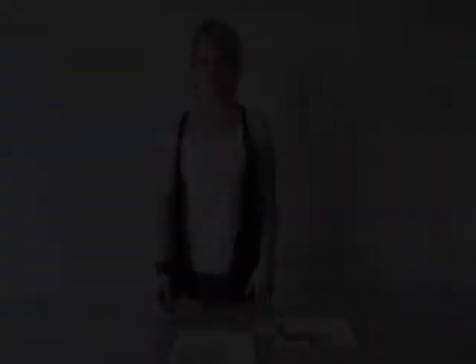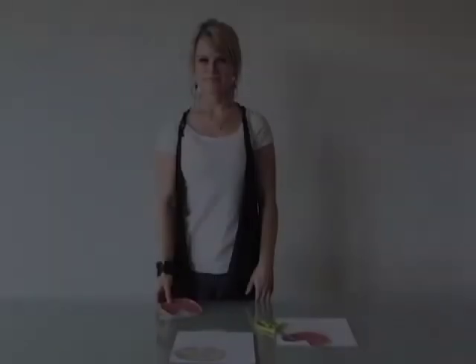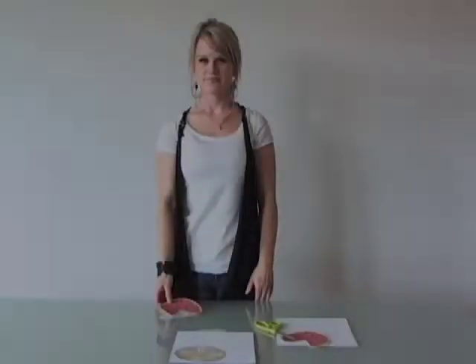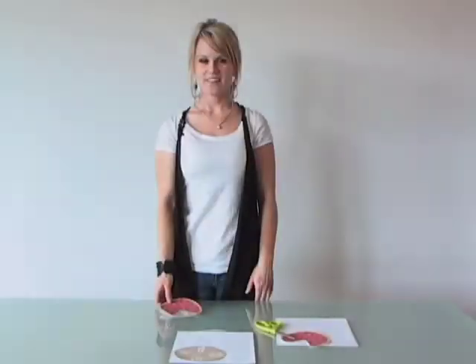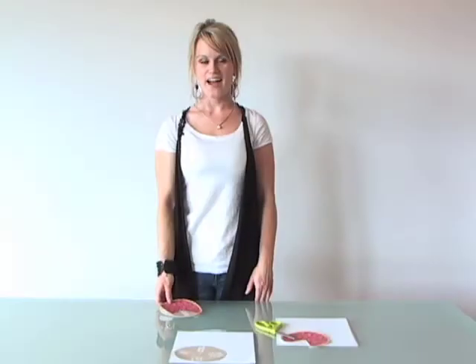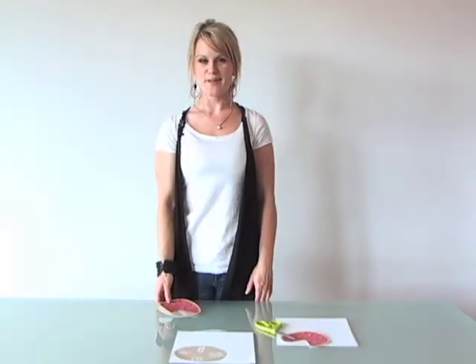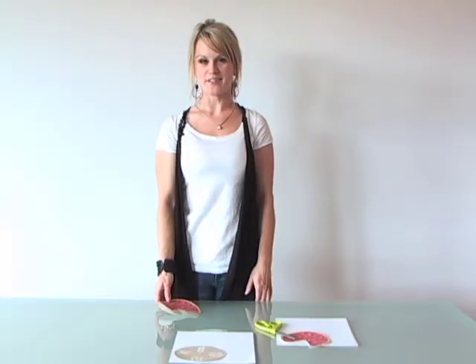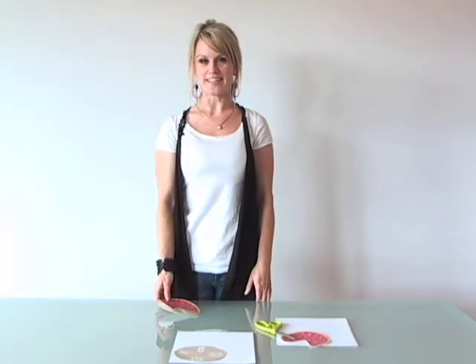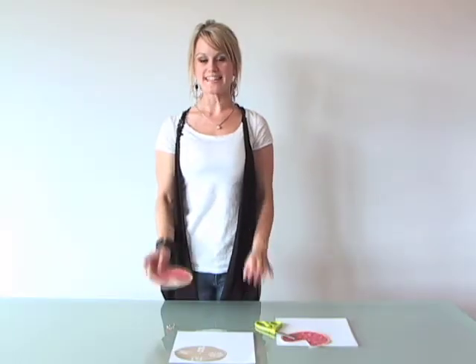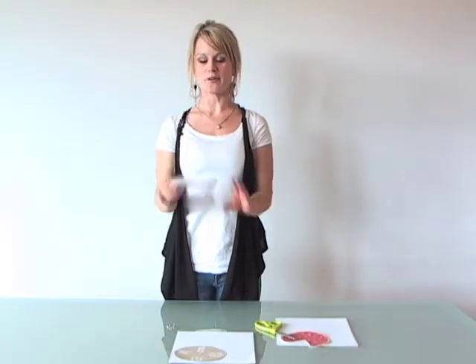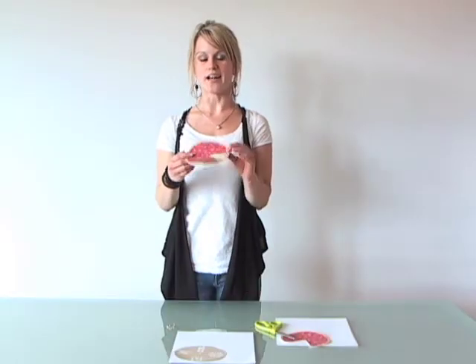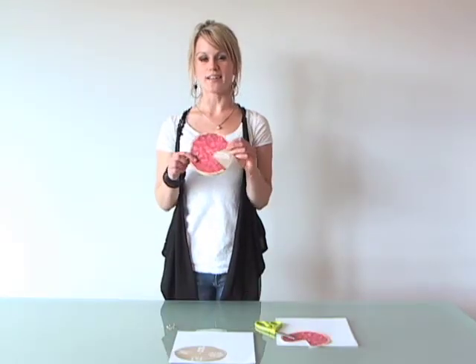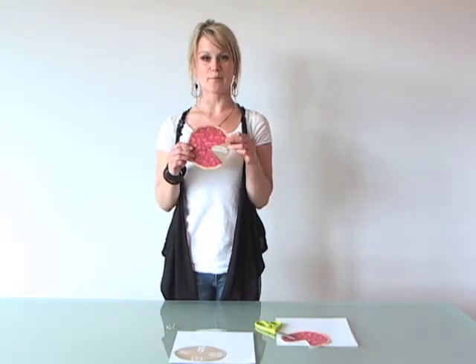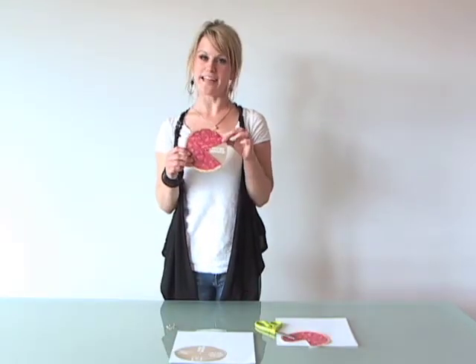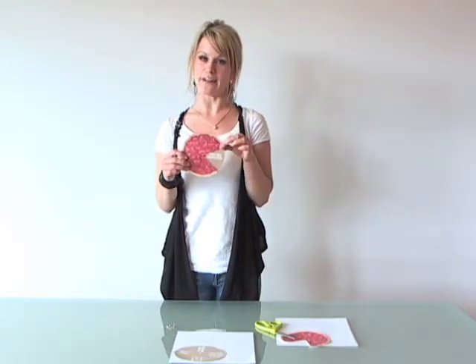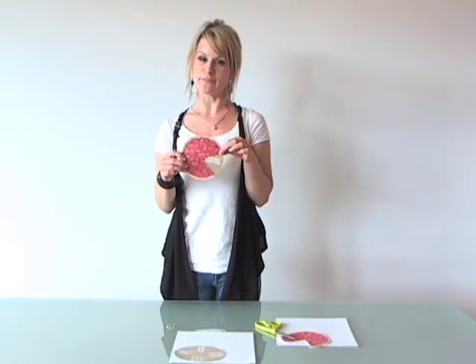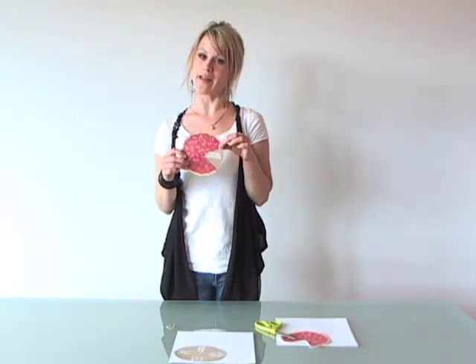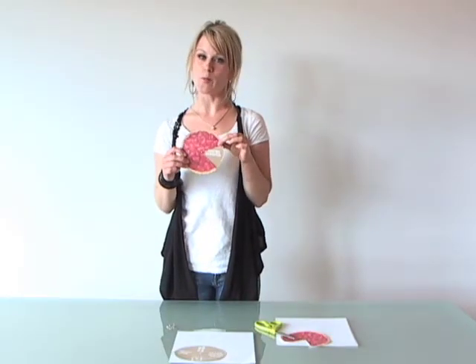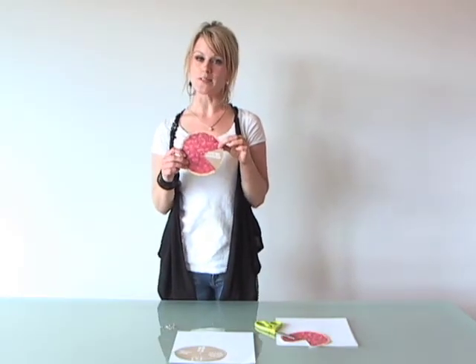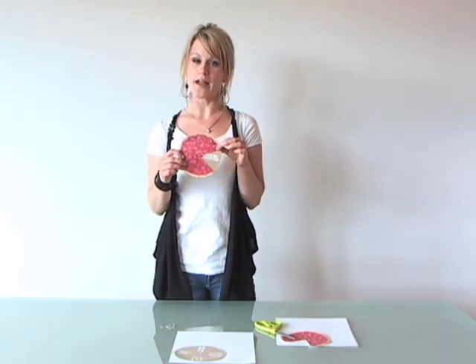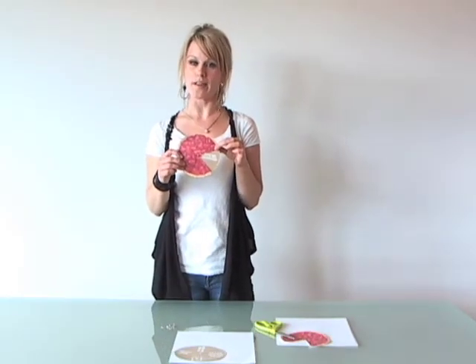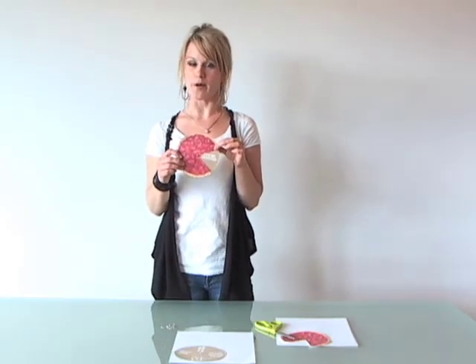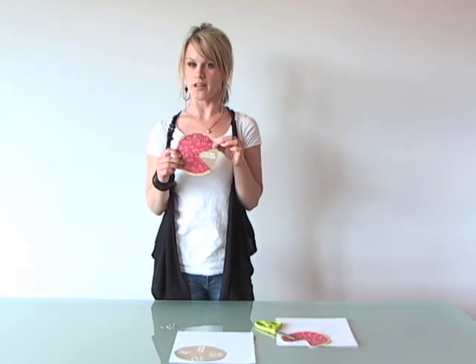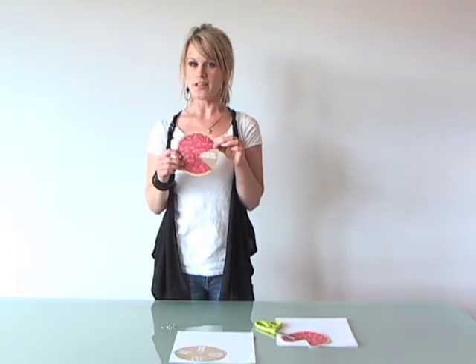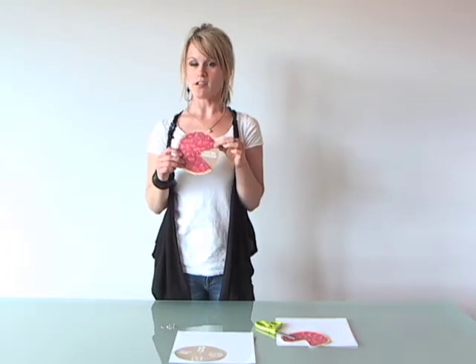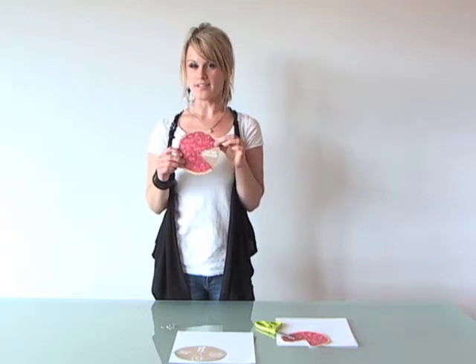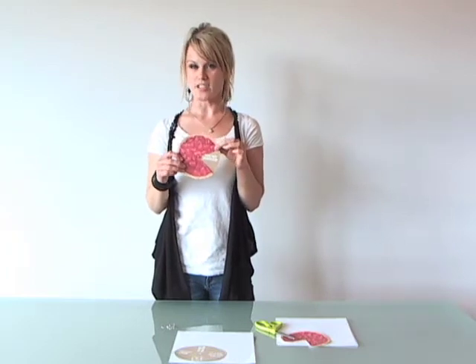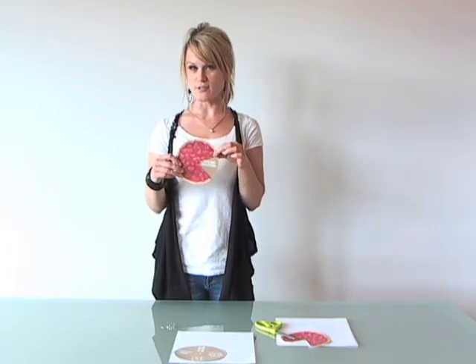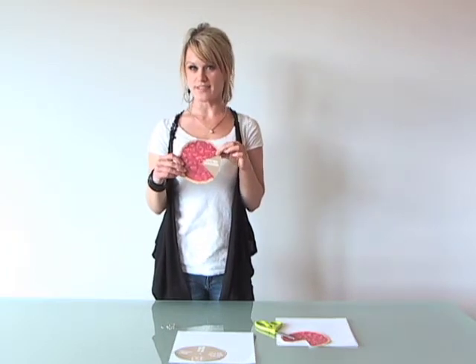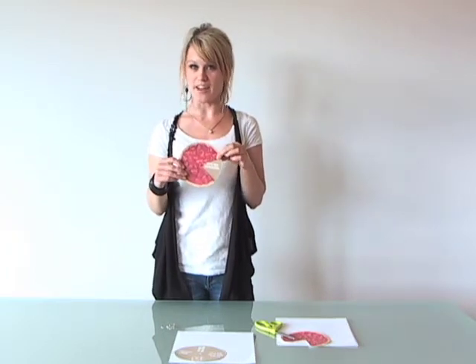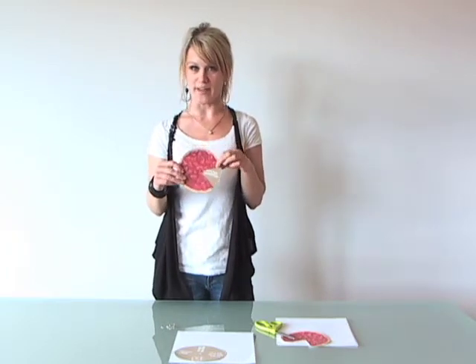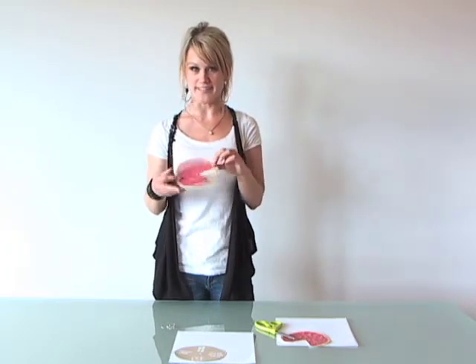Hi, I'm Adrienne. Today we're creating the pie invite from Kelly Moore's pie making party in August's issue of Seattle Magazine.